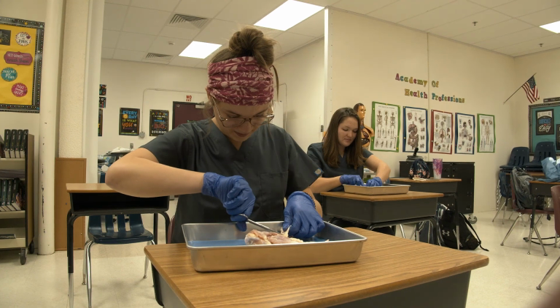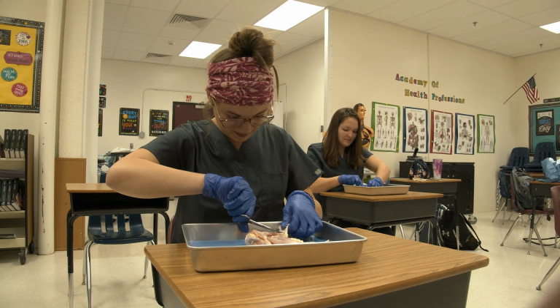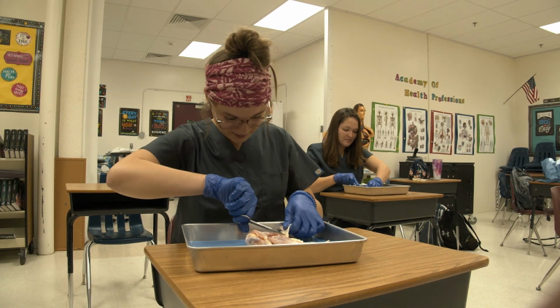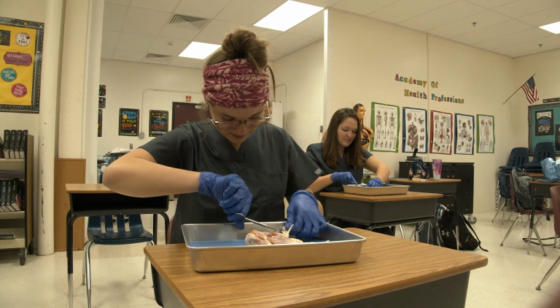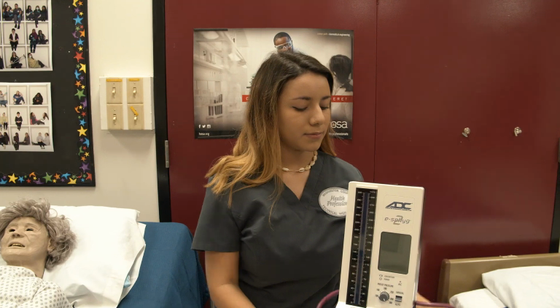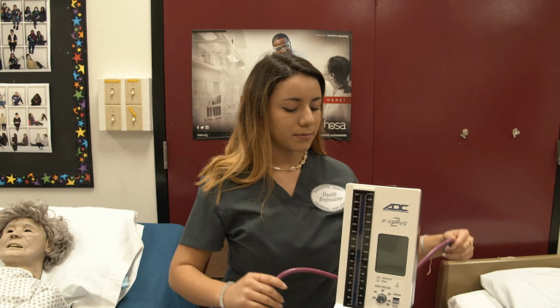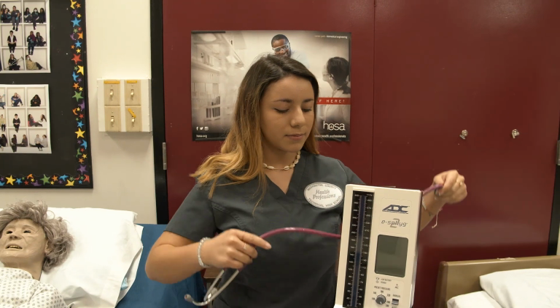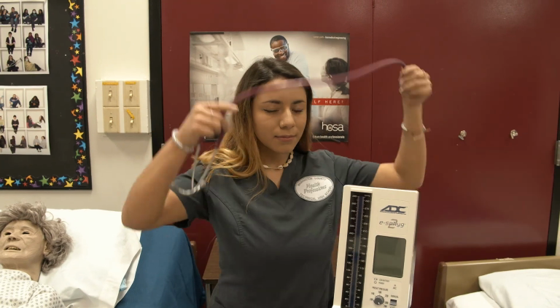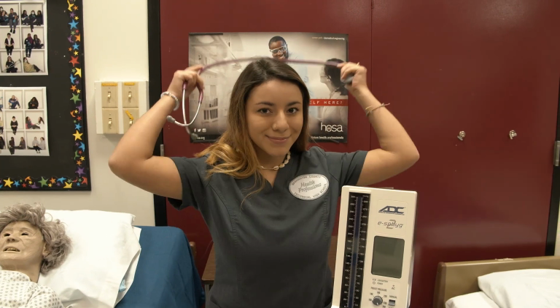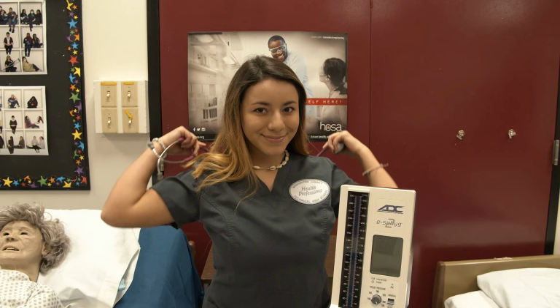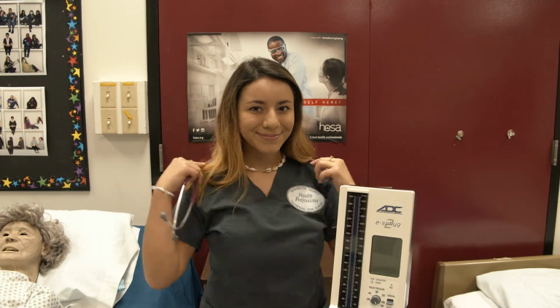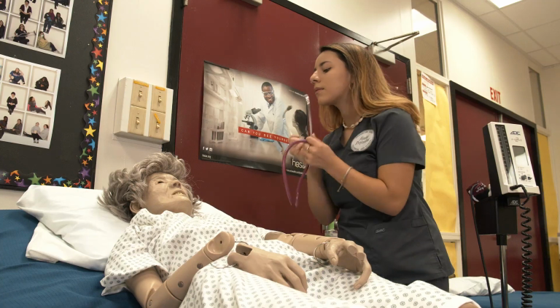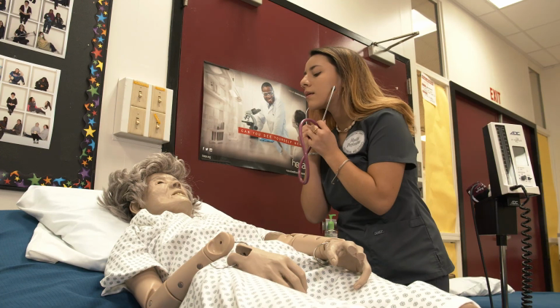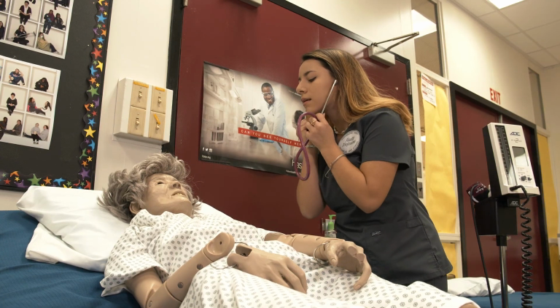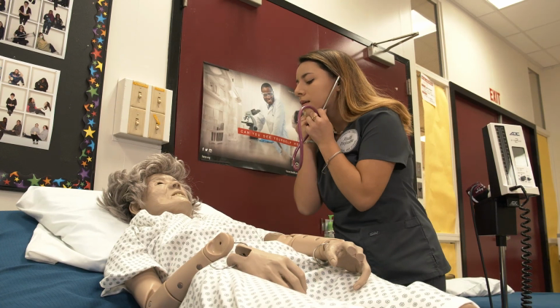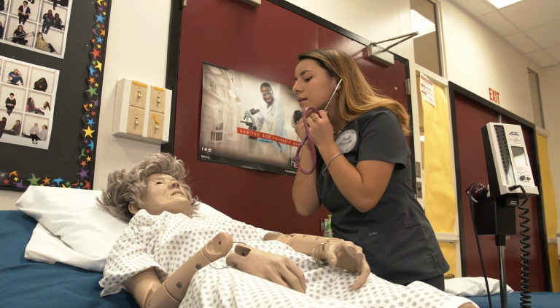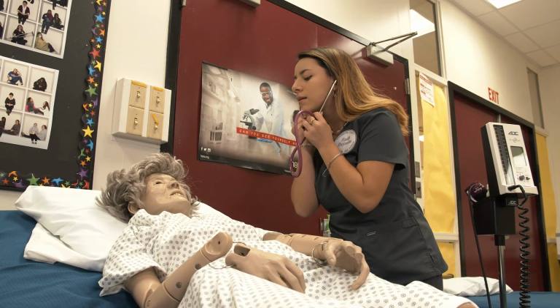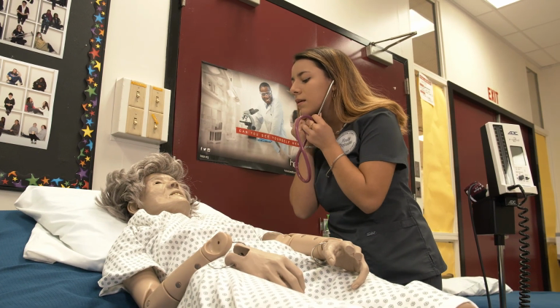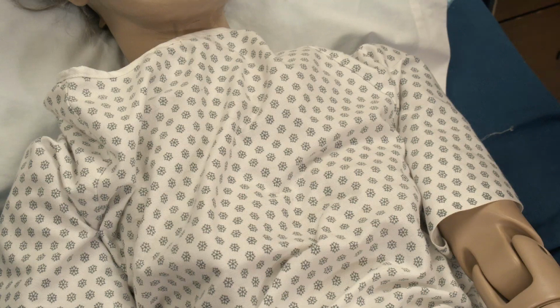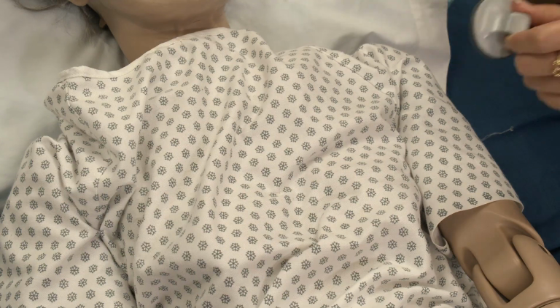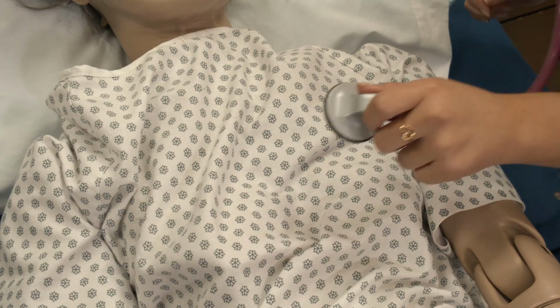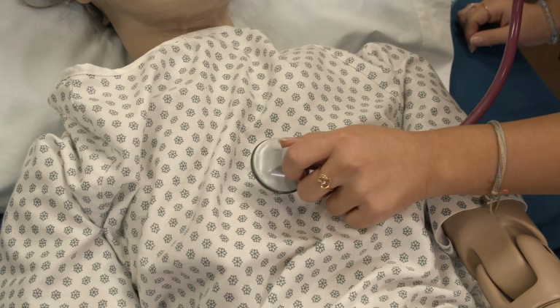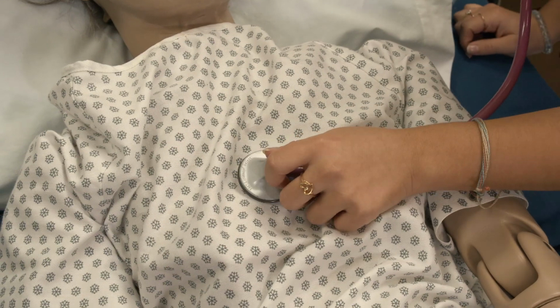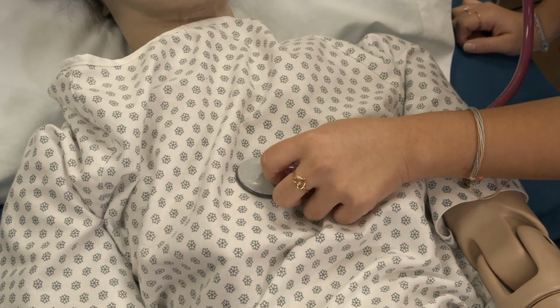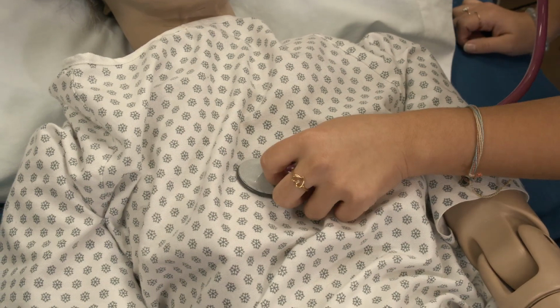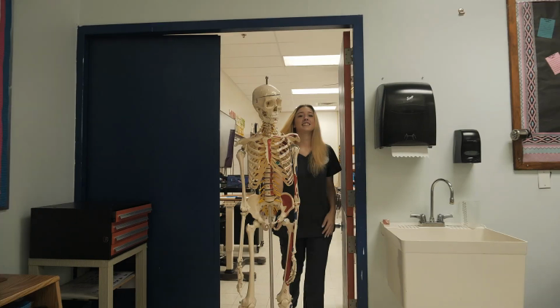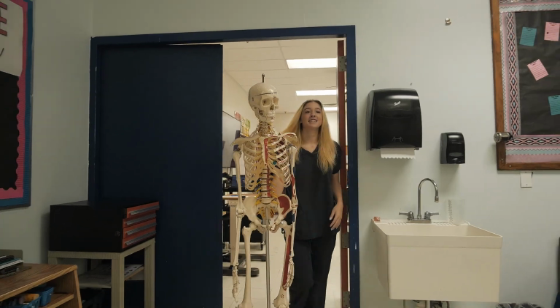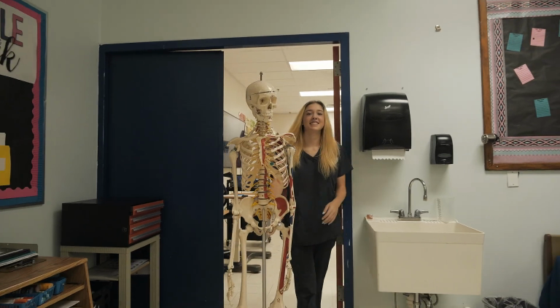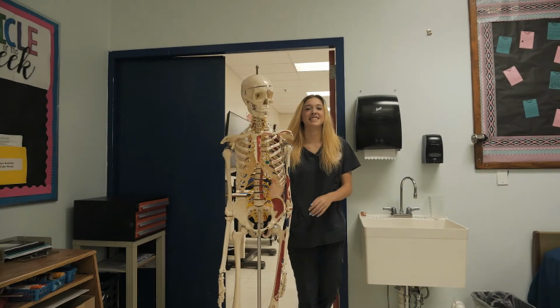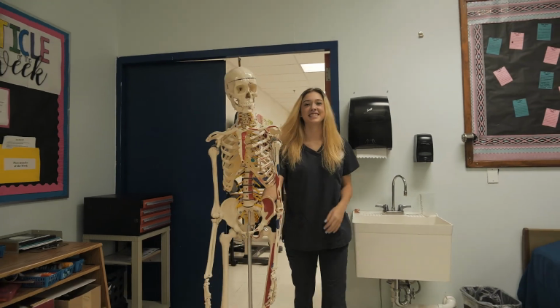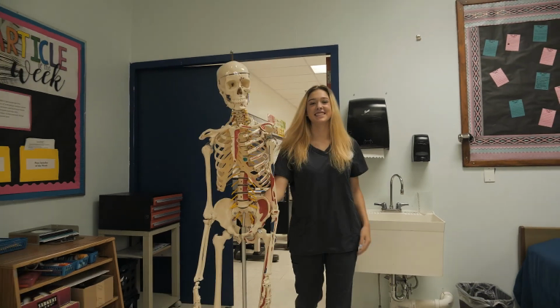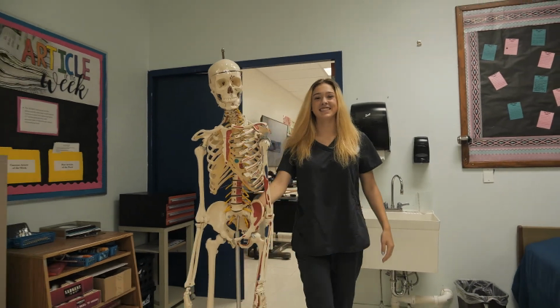In addition to general medical office administrative duties, students gain skills in electronic medical records, phlebotomy, and taking vital signs.